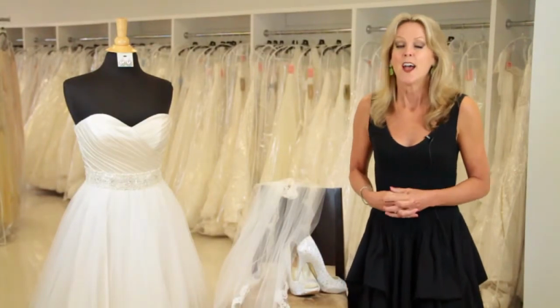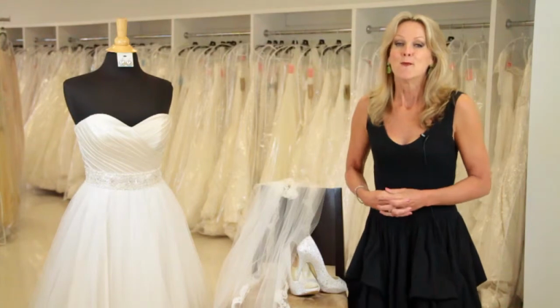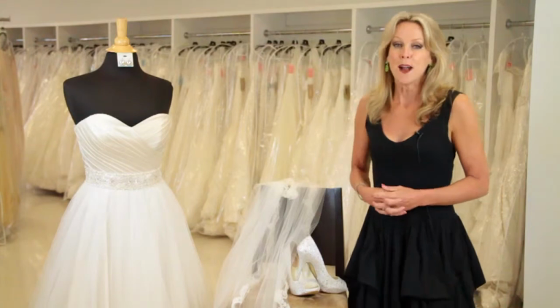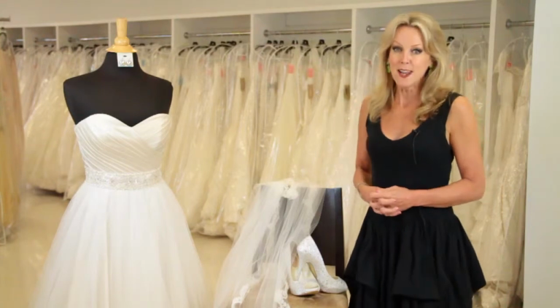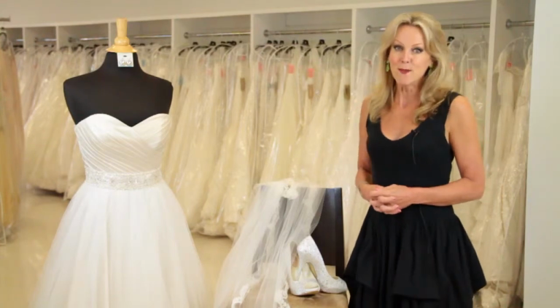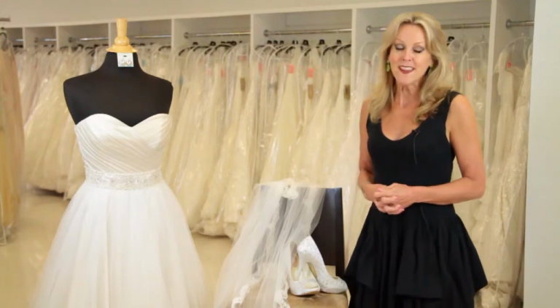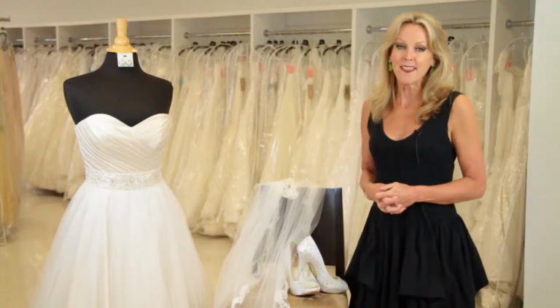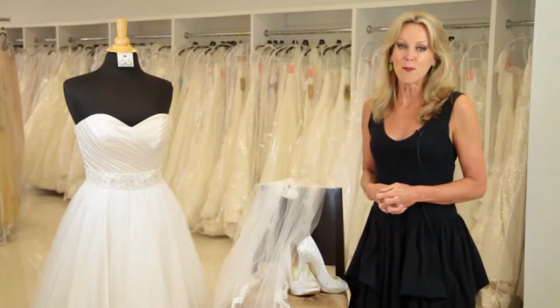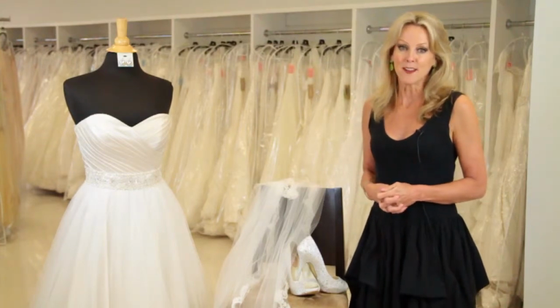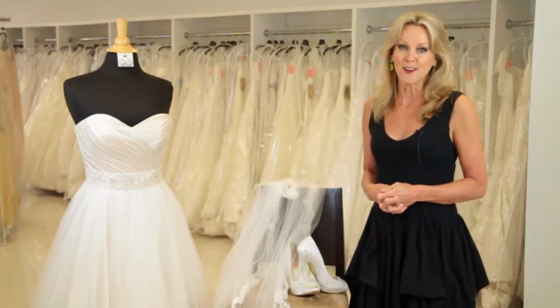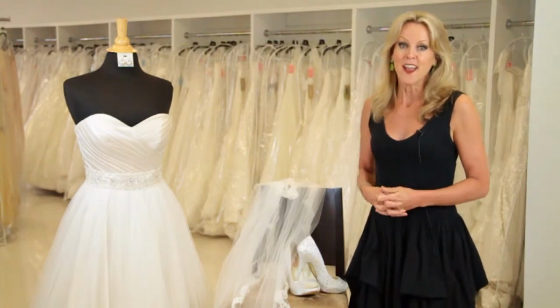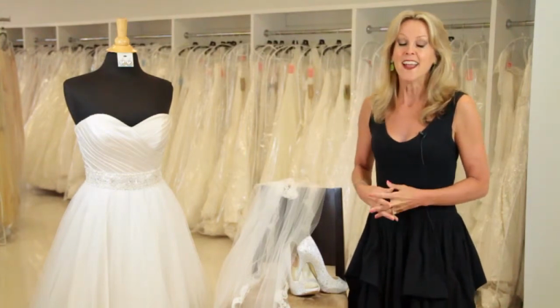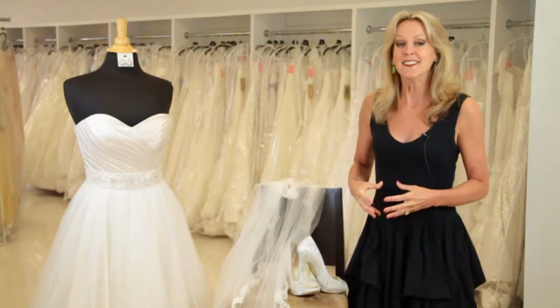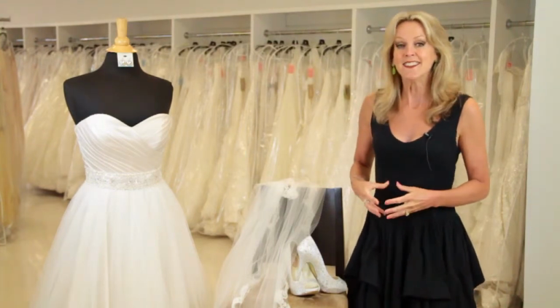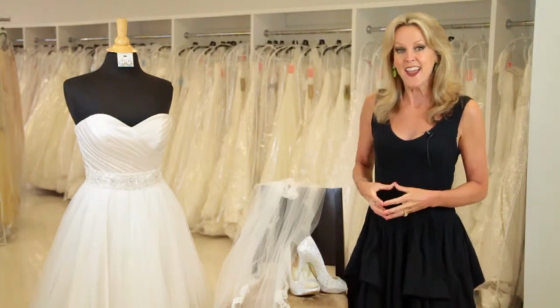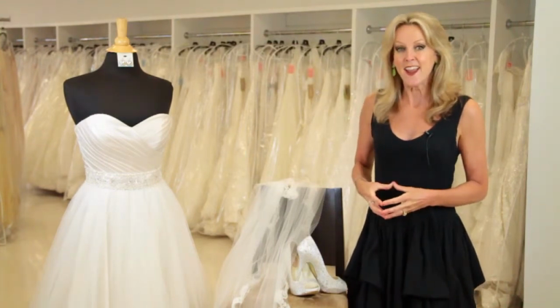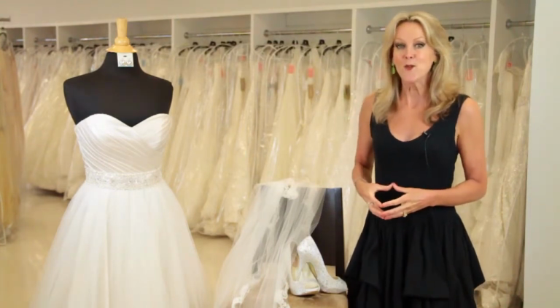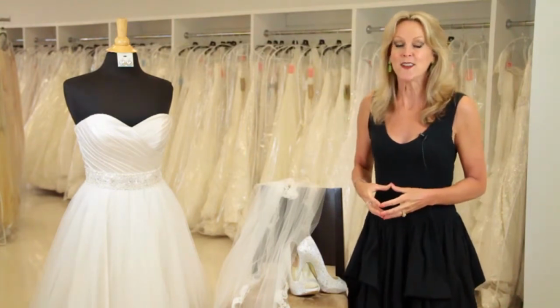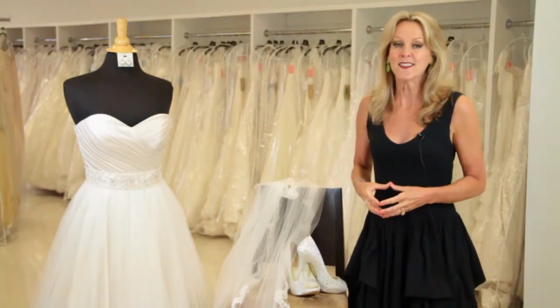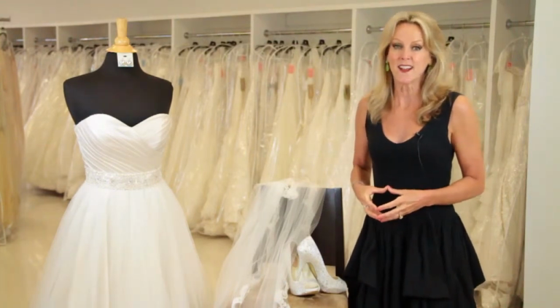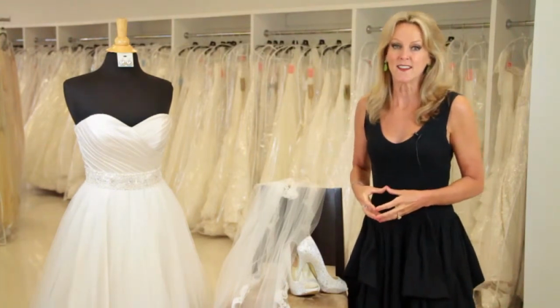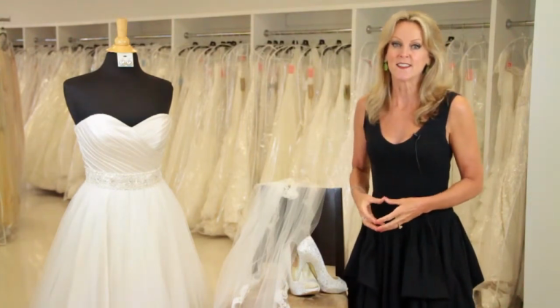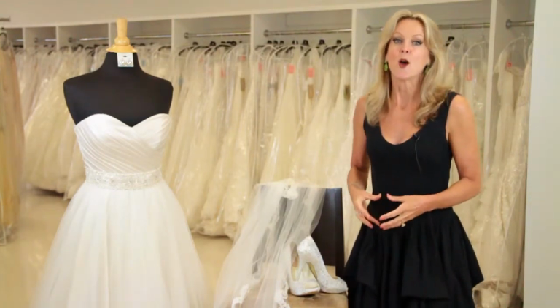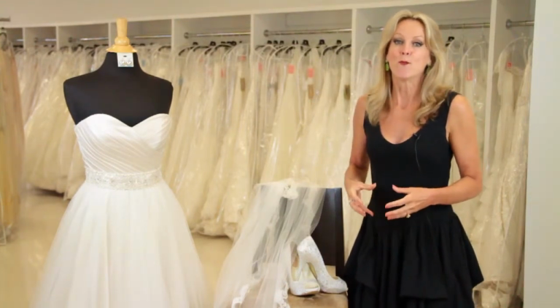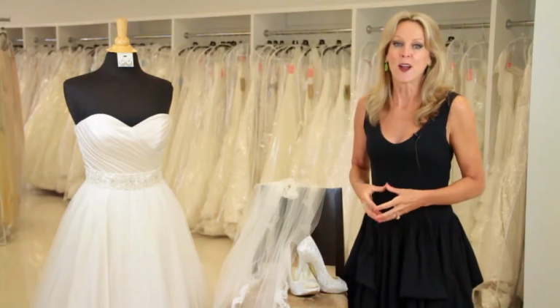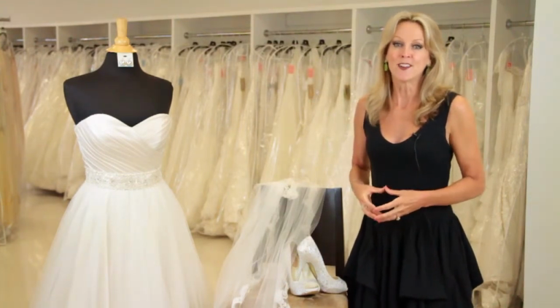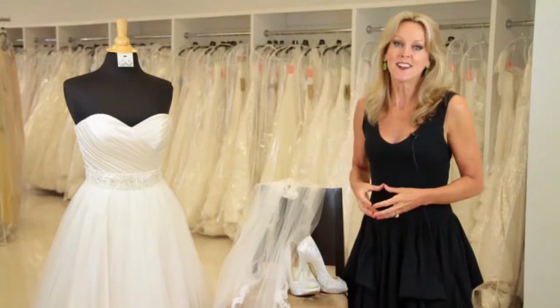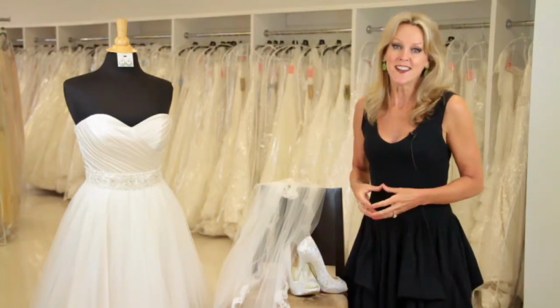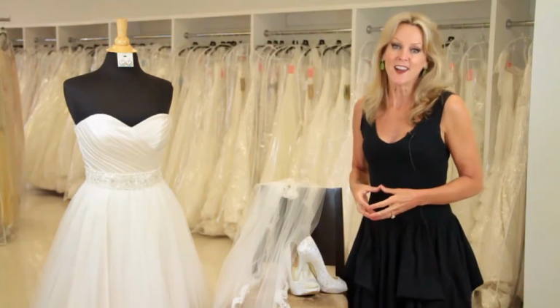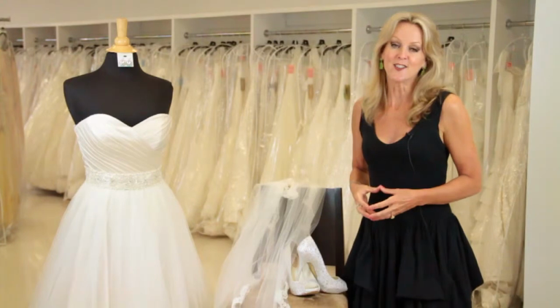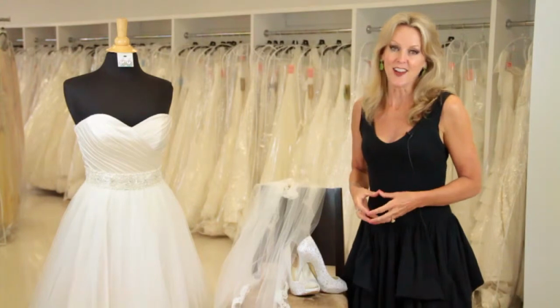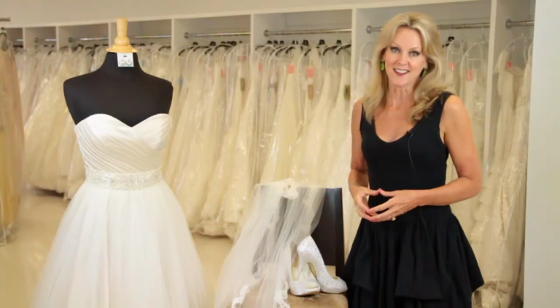My name is Kathy Butler and today we discussed bridal attire checklist.